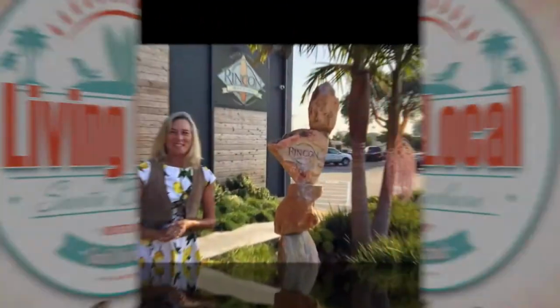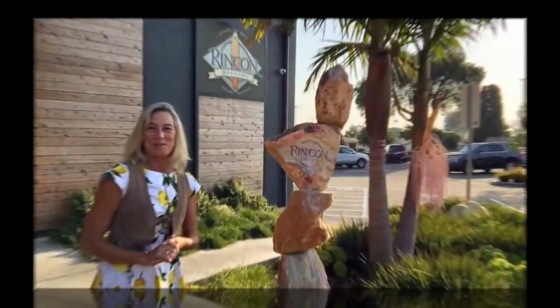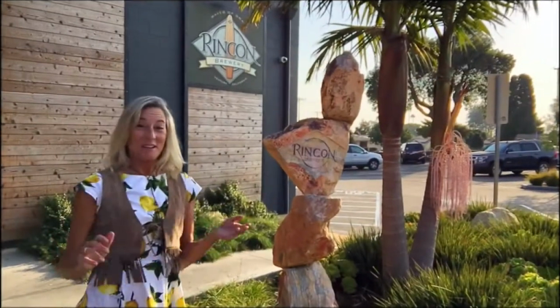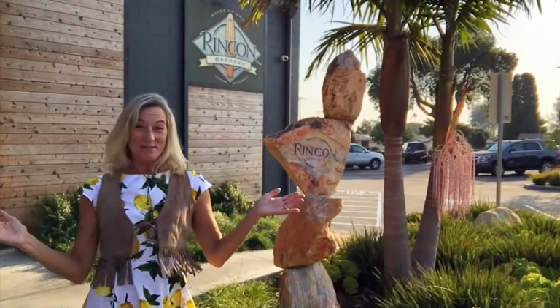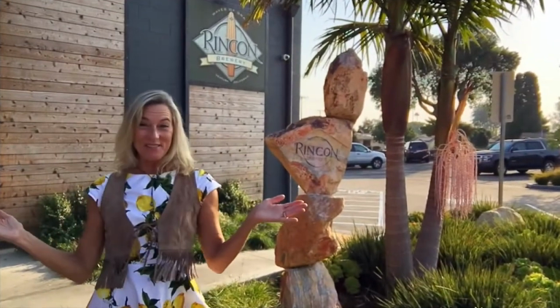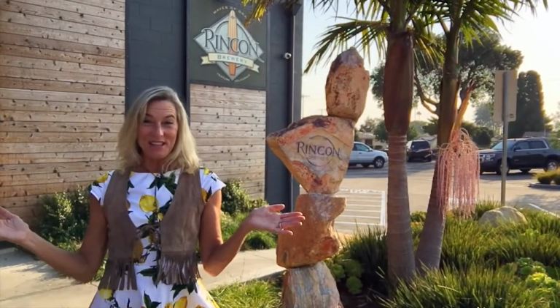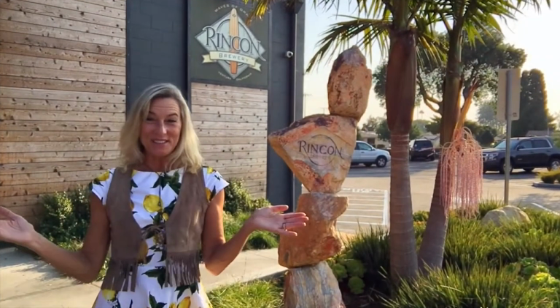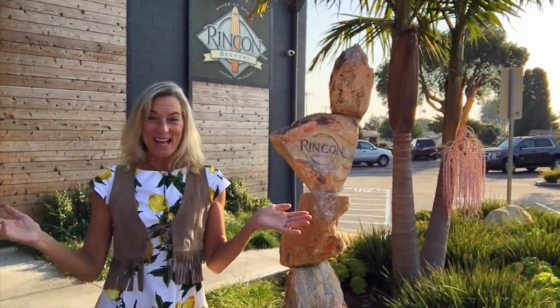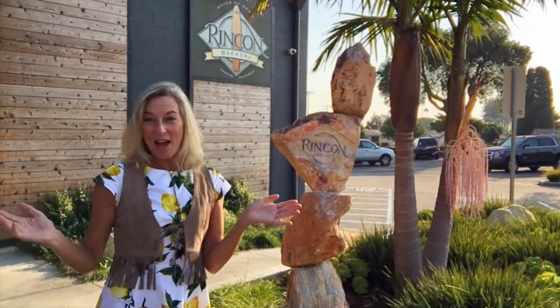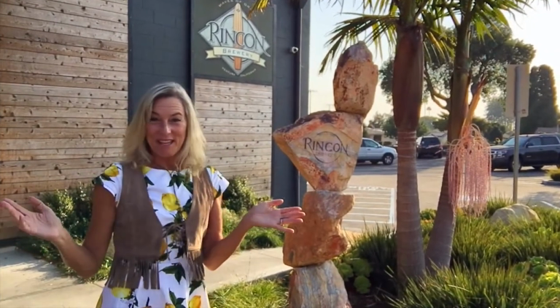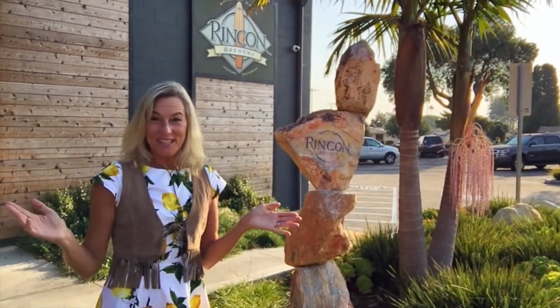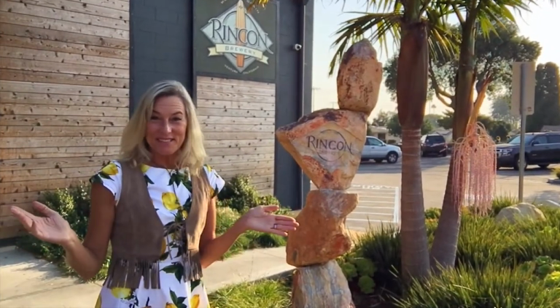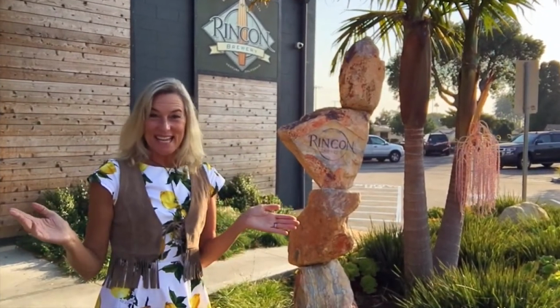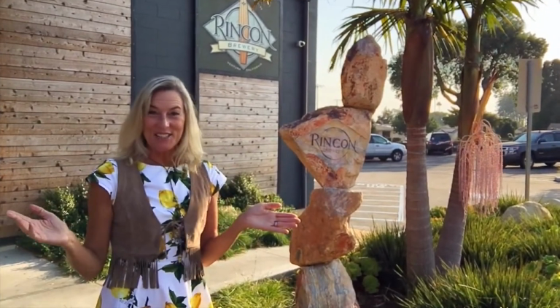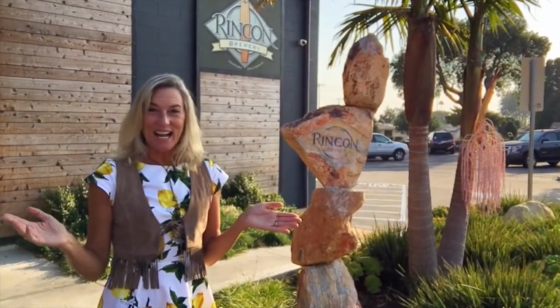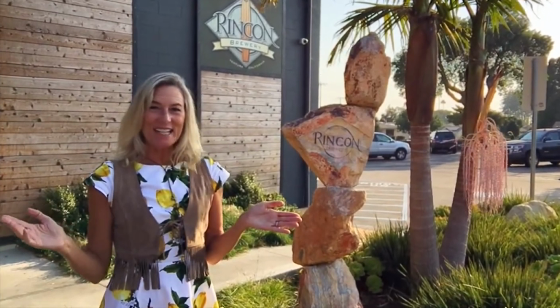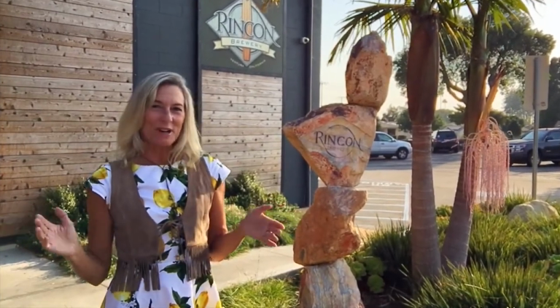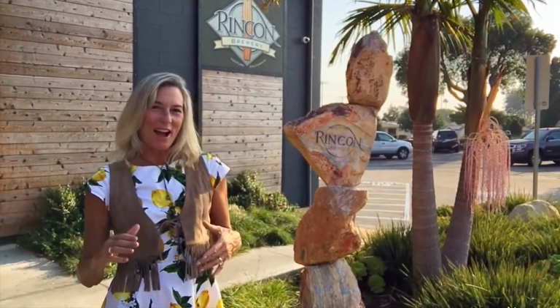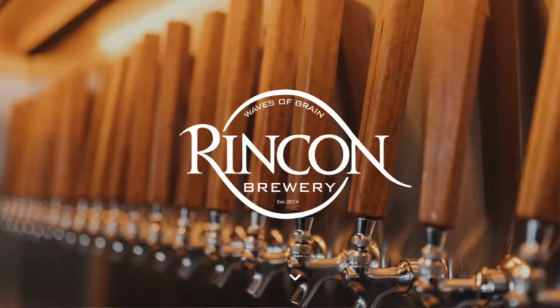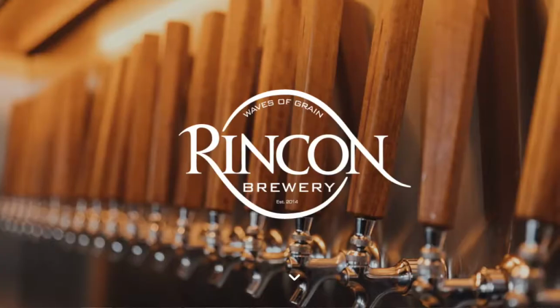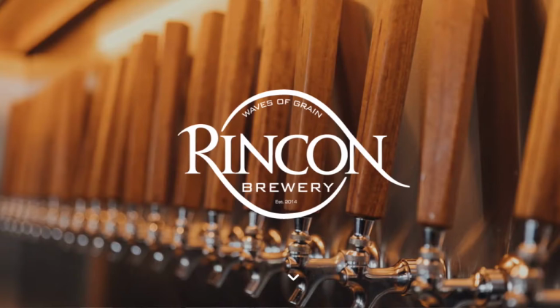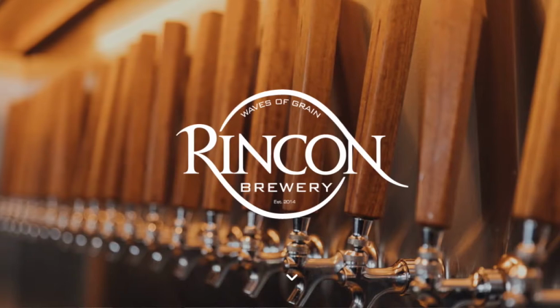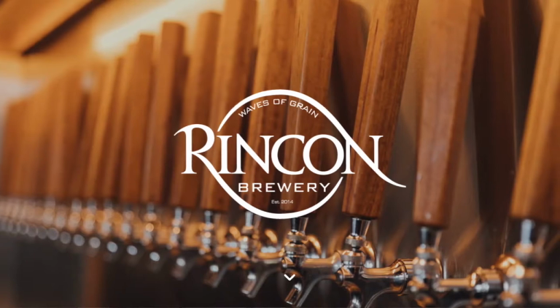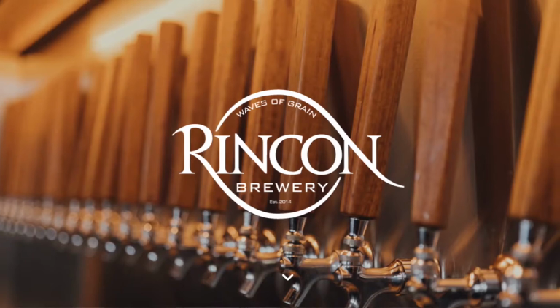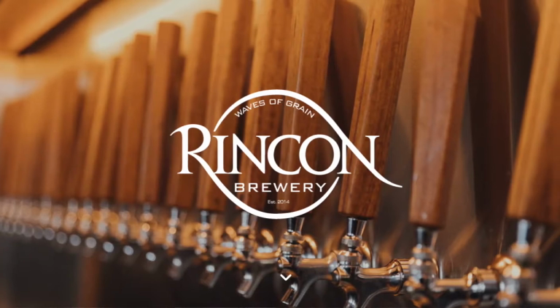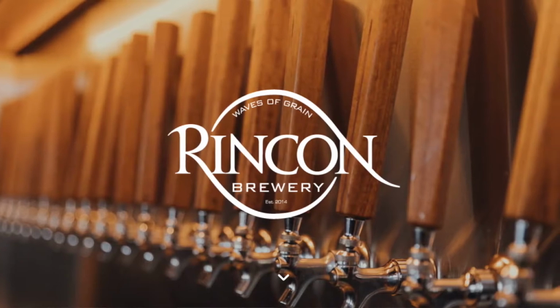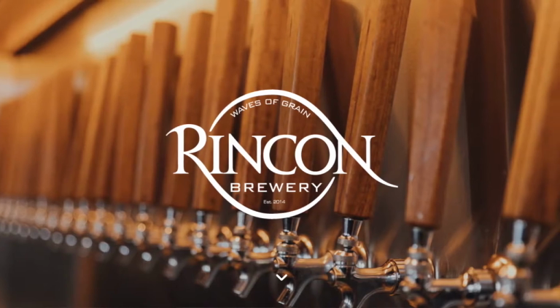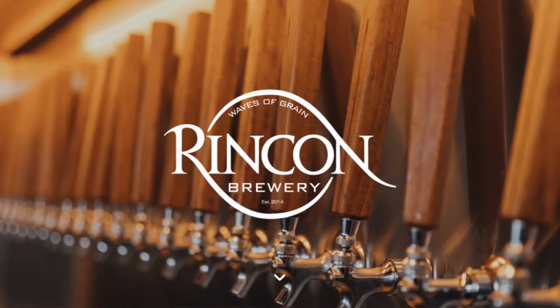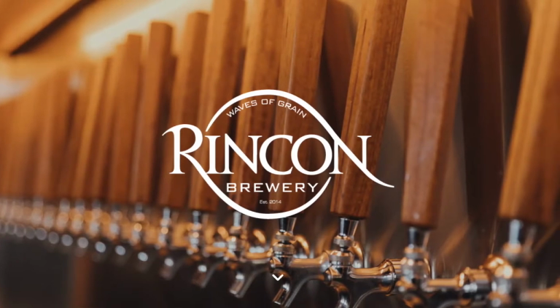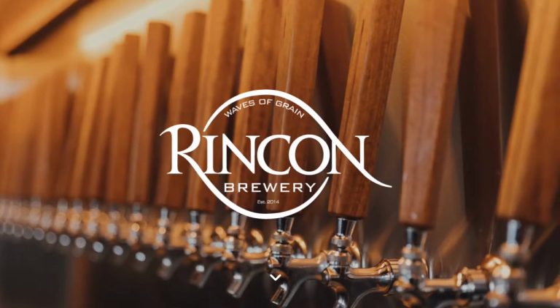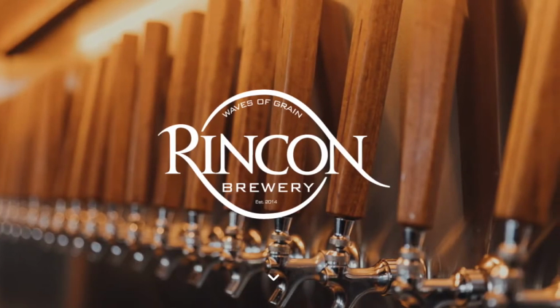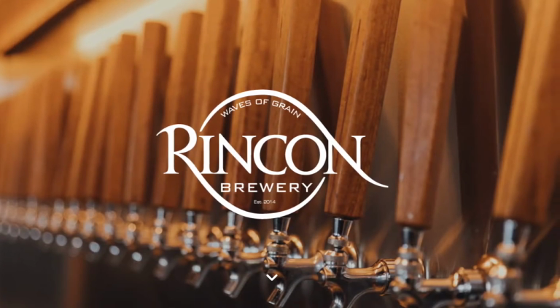Welcome to Living Local. I'm Gail Kivestad, your guide, and we're out here at the Rincon Brewery in Ventura.